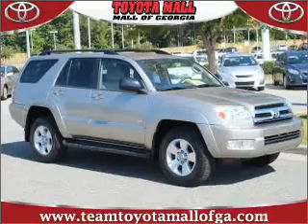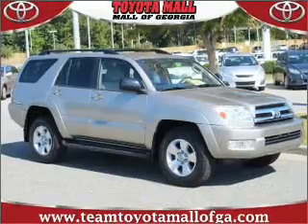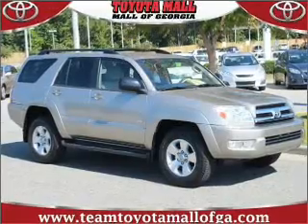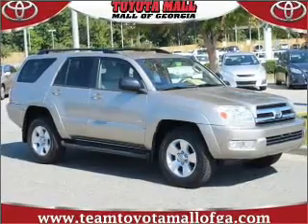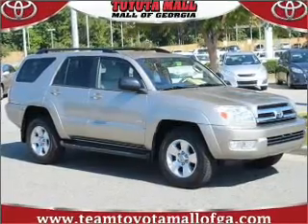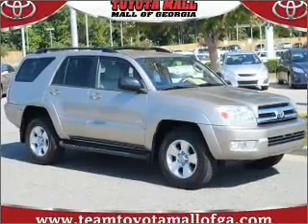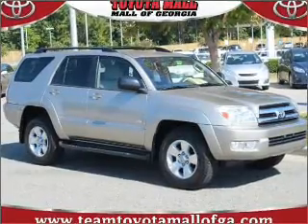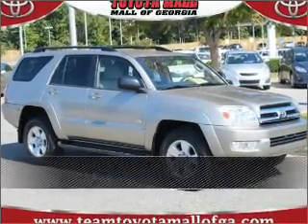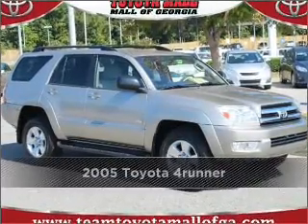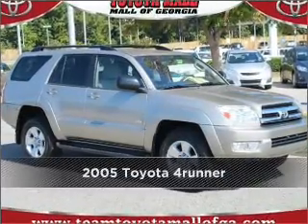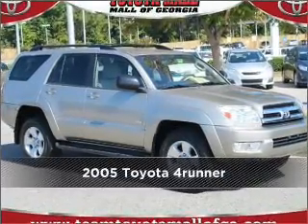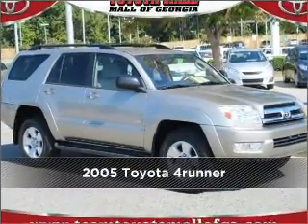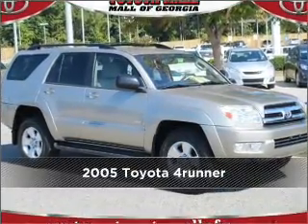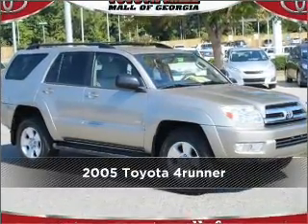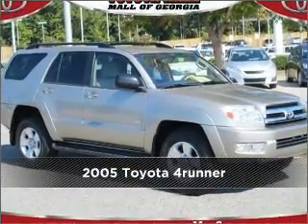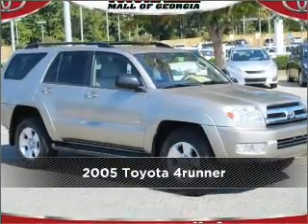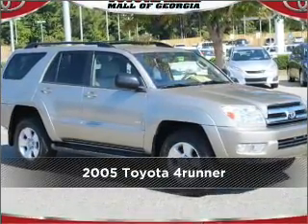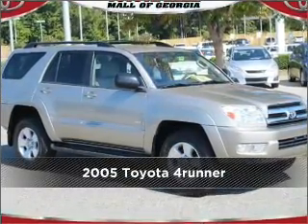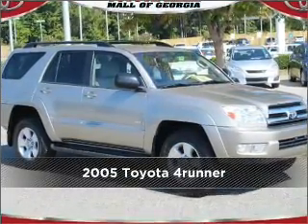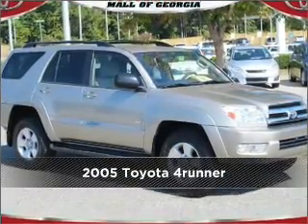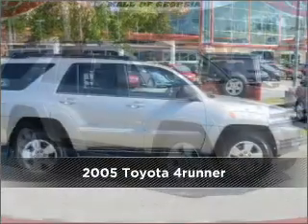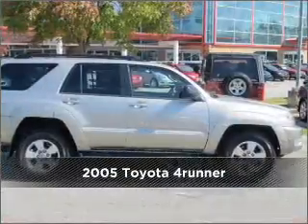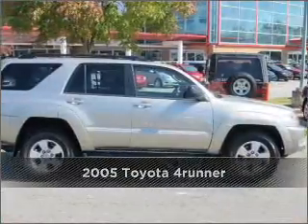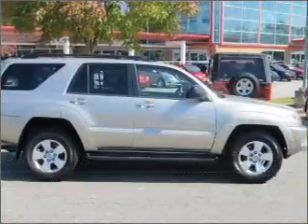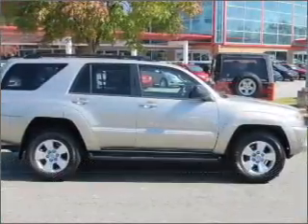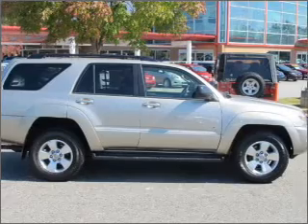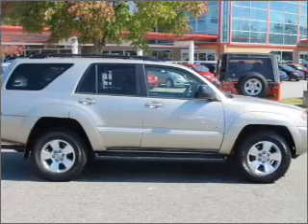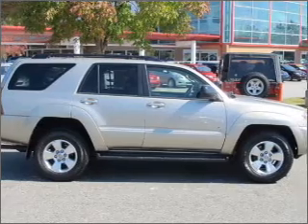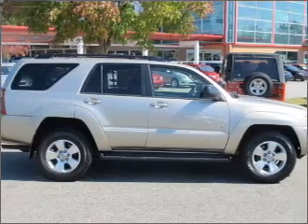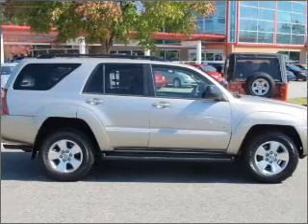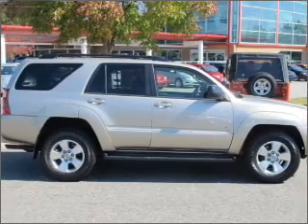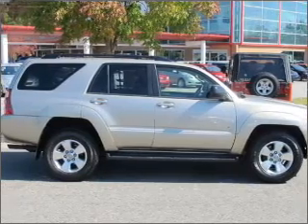Stand out in this 2005 Toyota 4Runner. Look no further. The perfect vehicle is here.